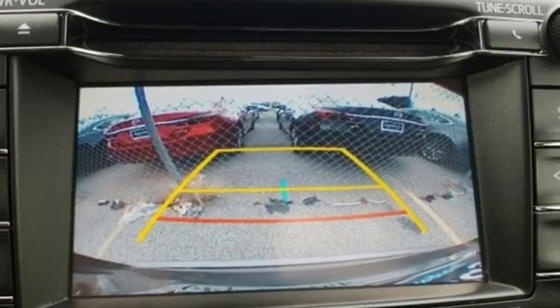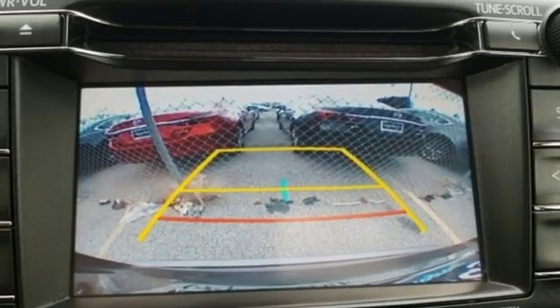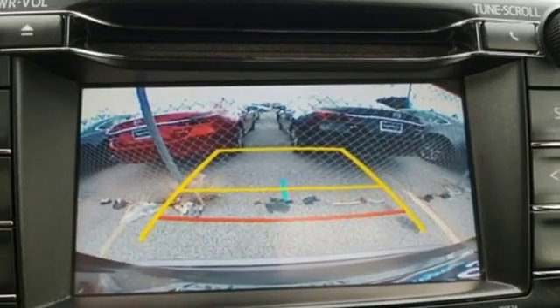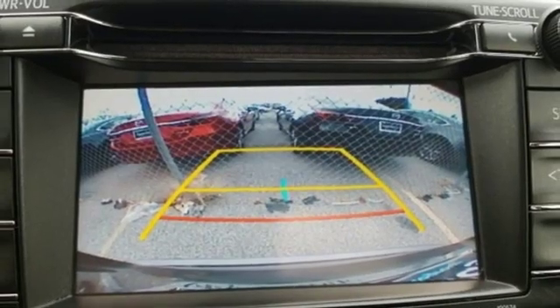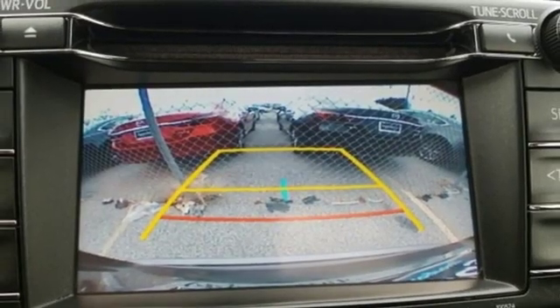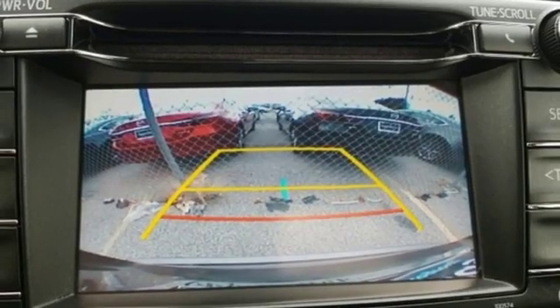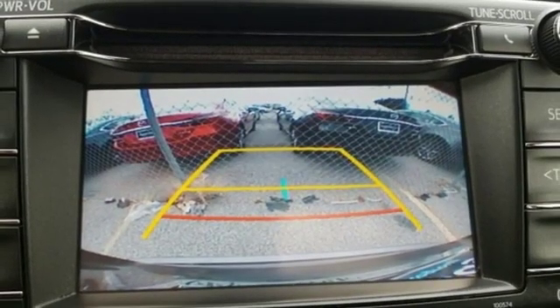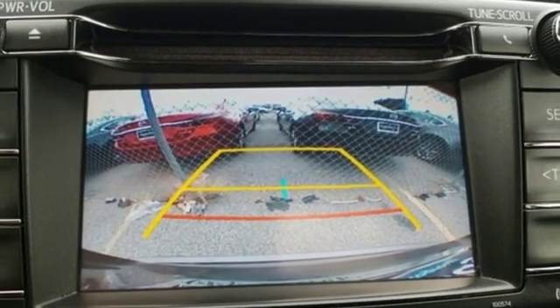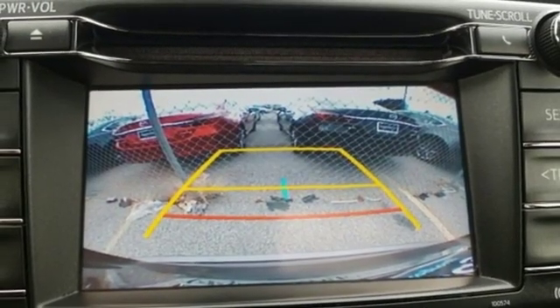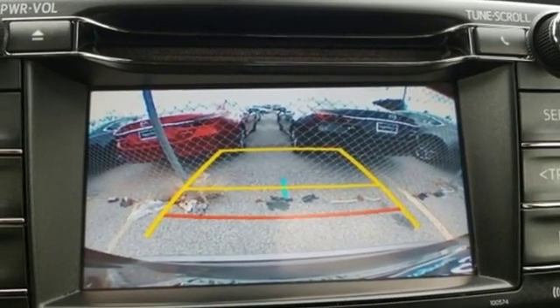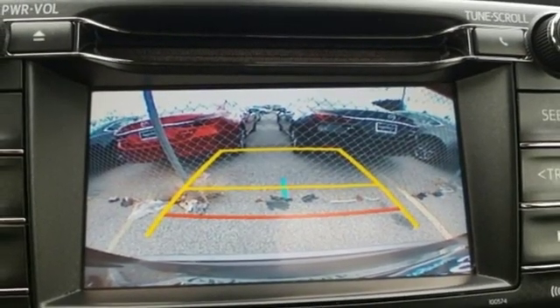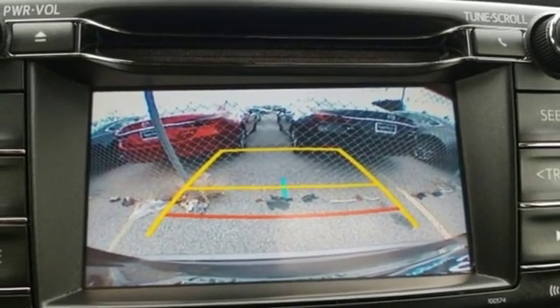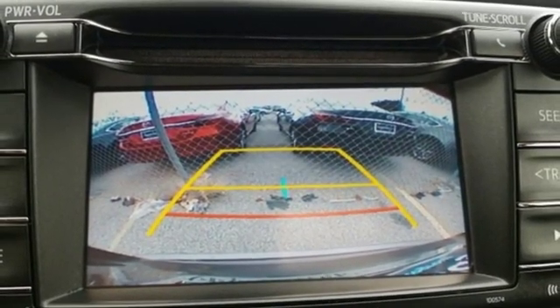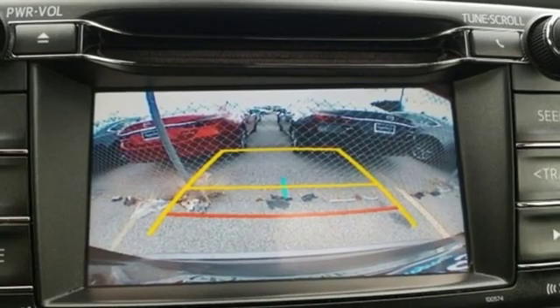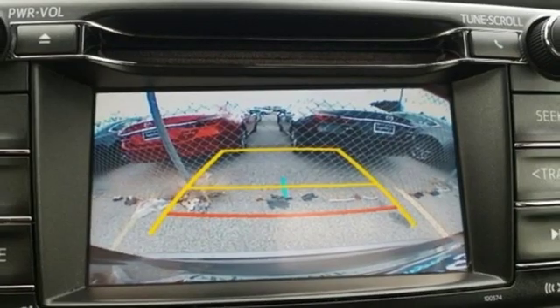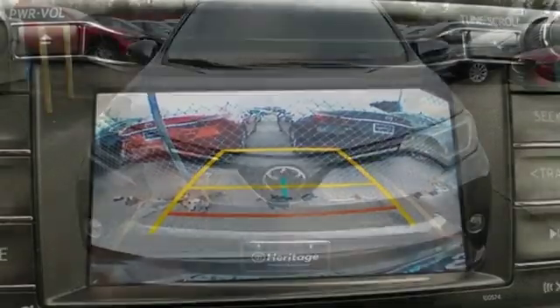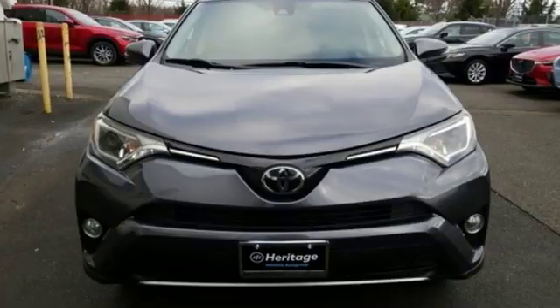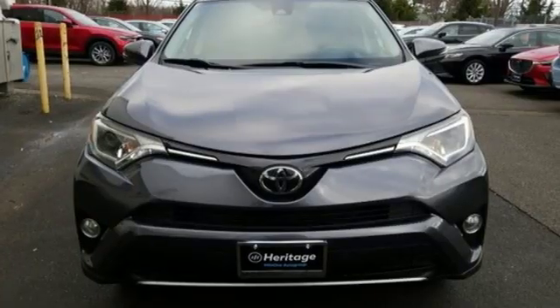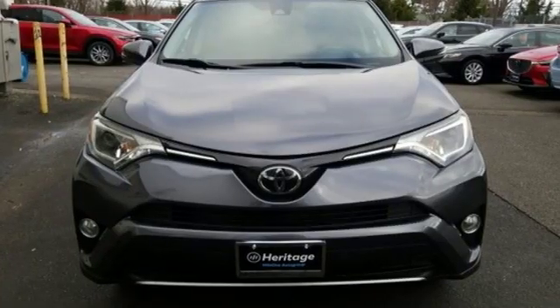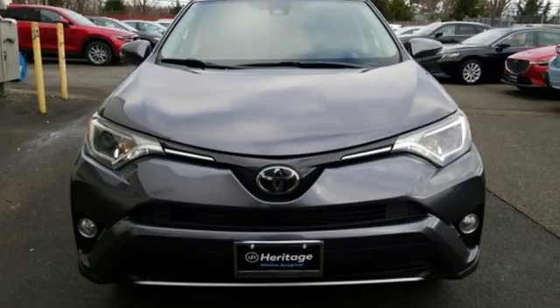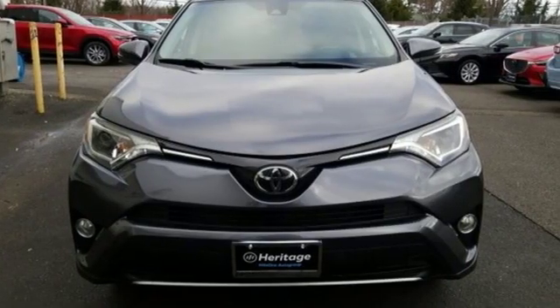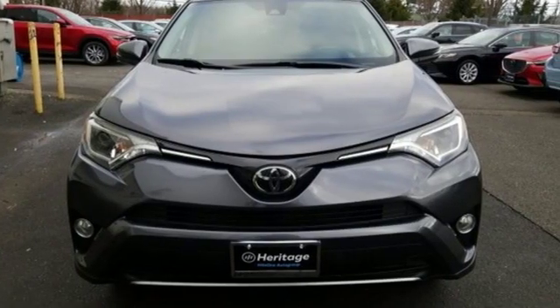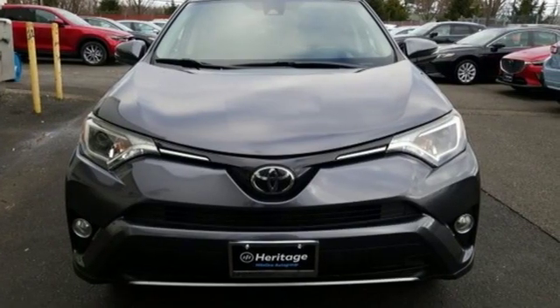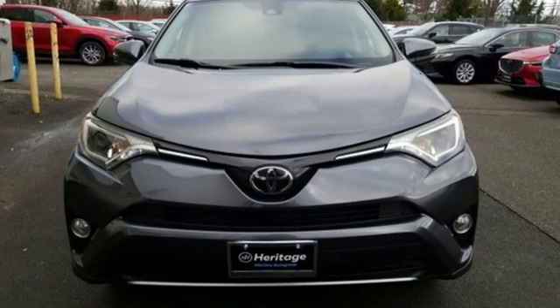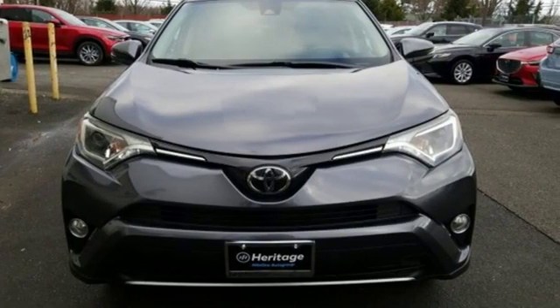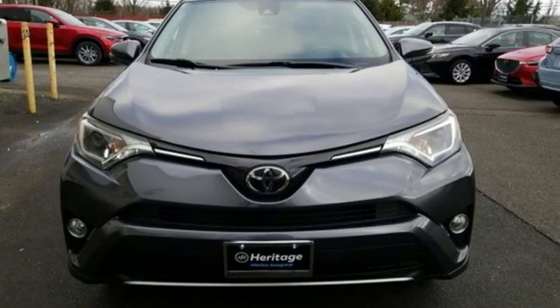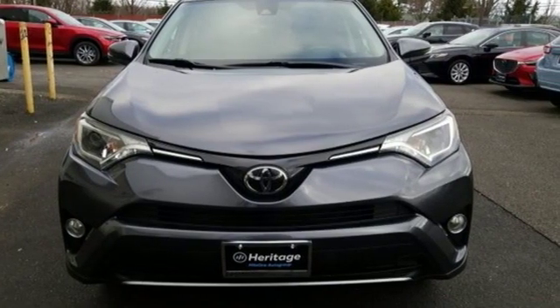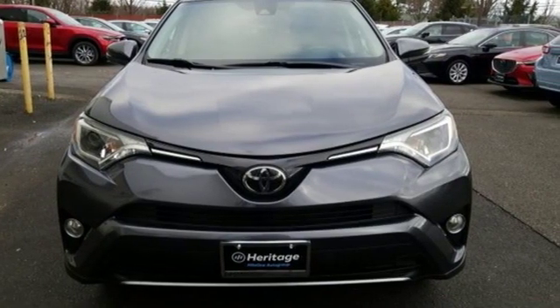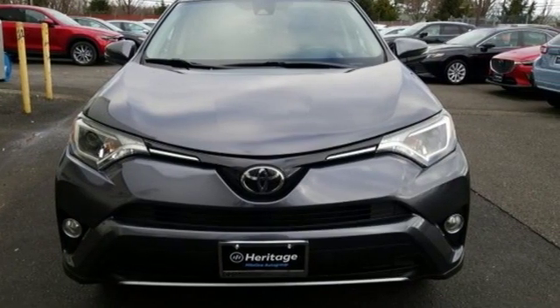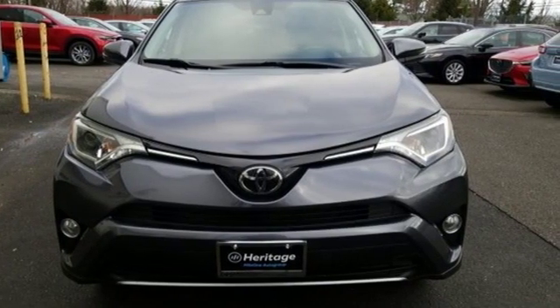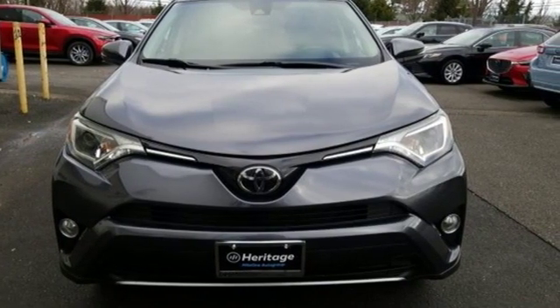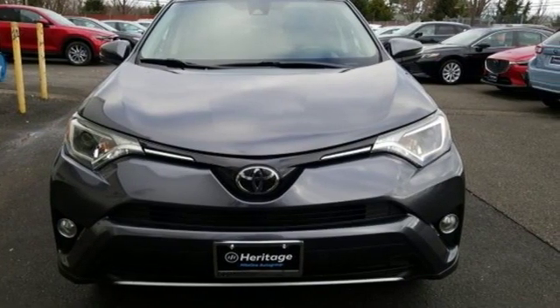With incredible safety features like a backup camera, Toyota Safety Sense P, and trailer sway control, road stress is a thing of the past.